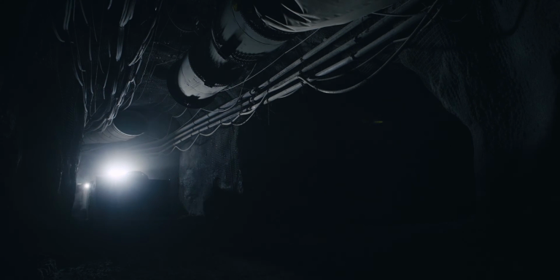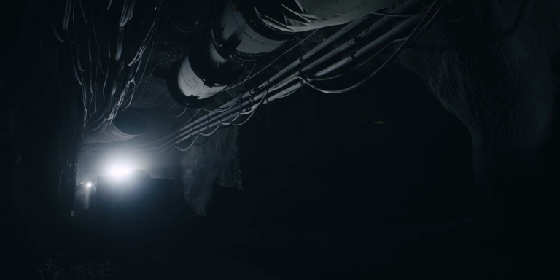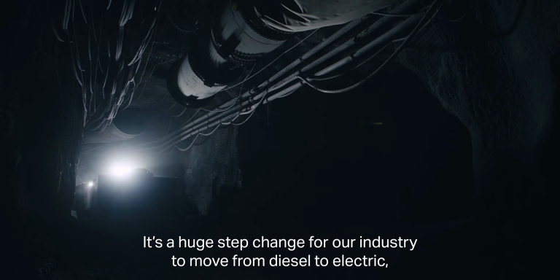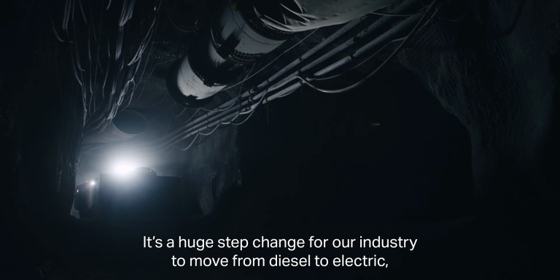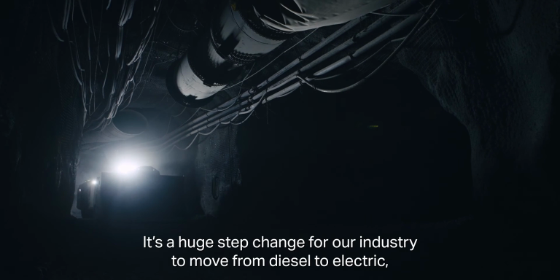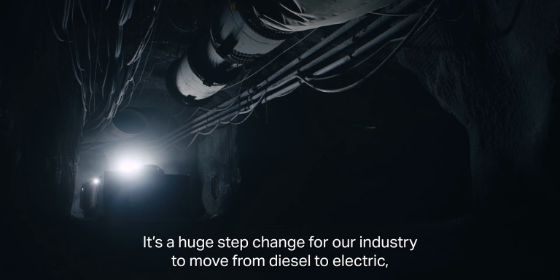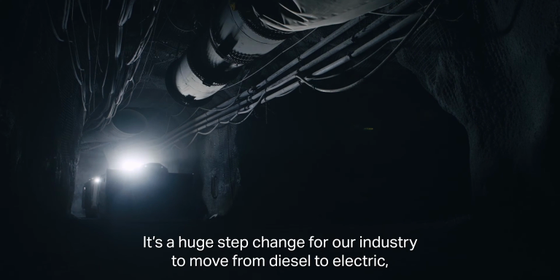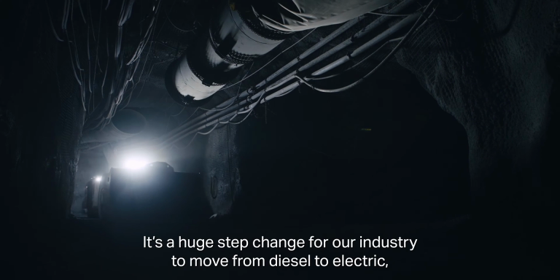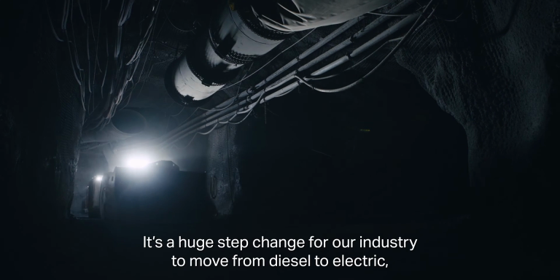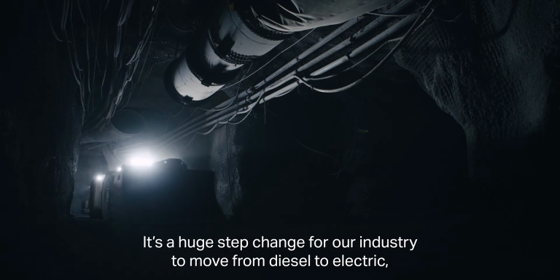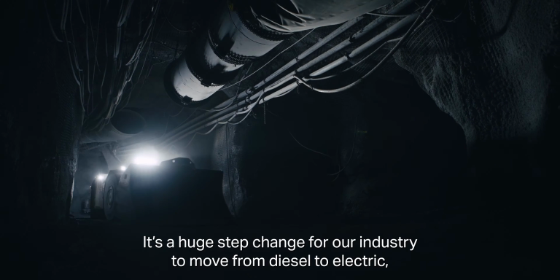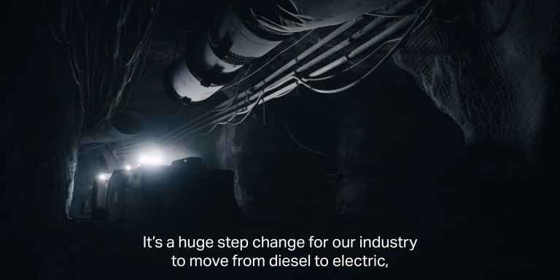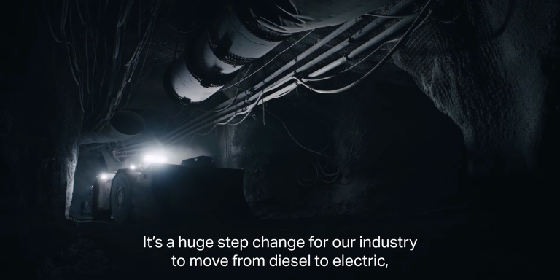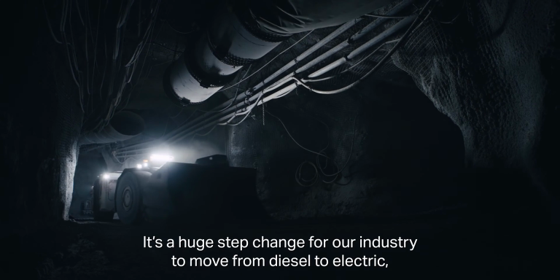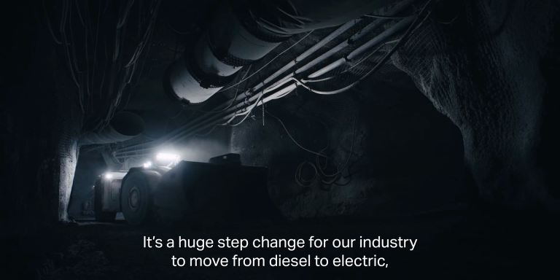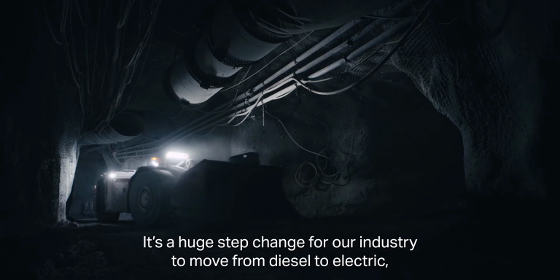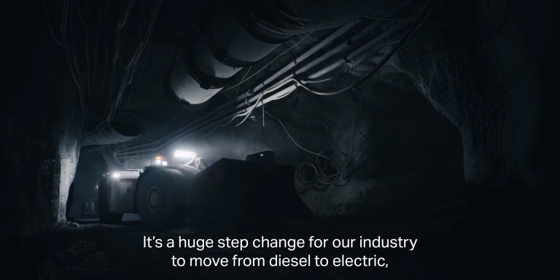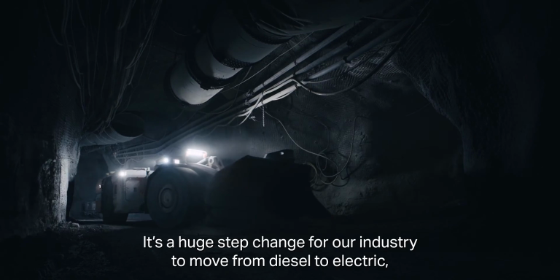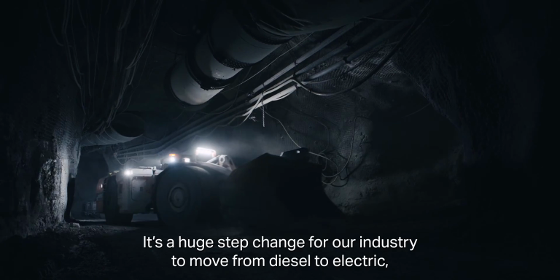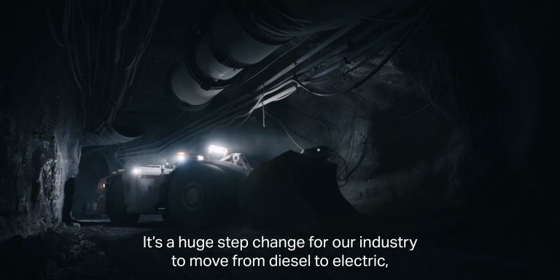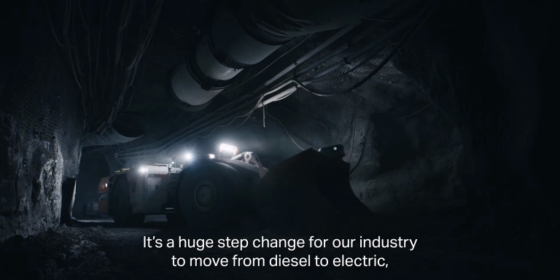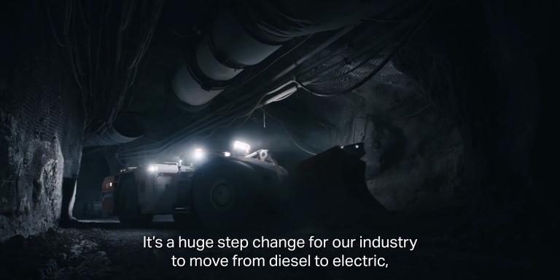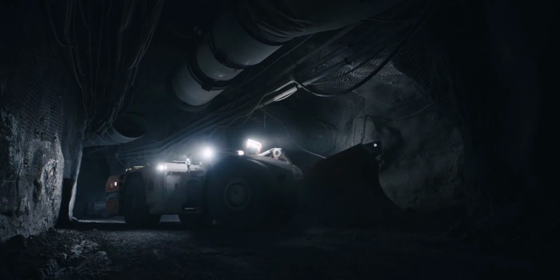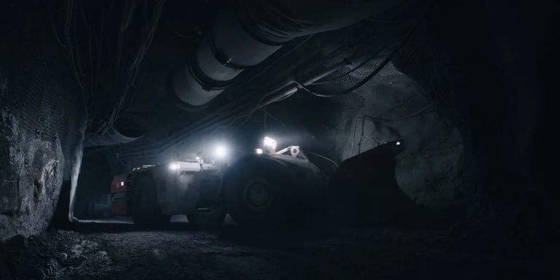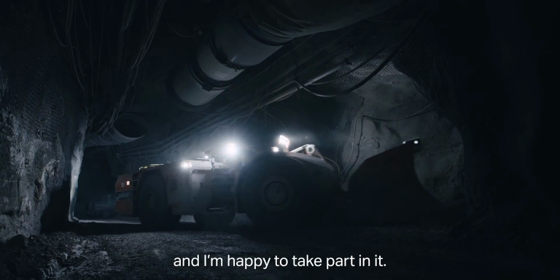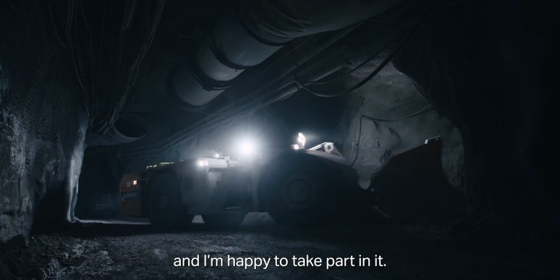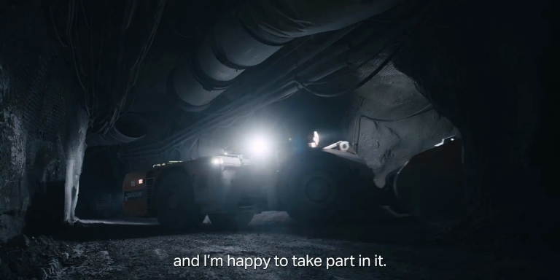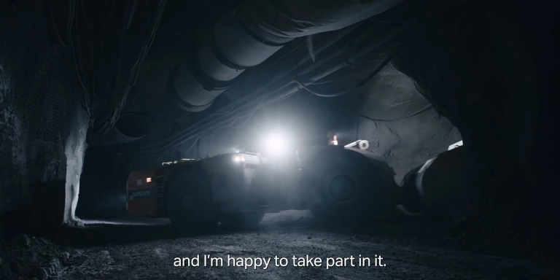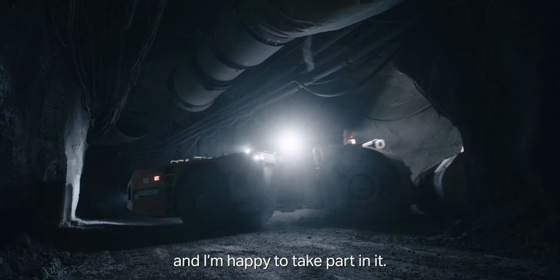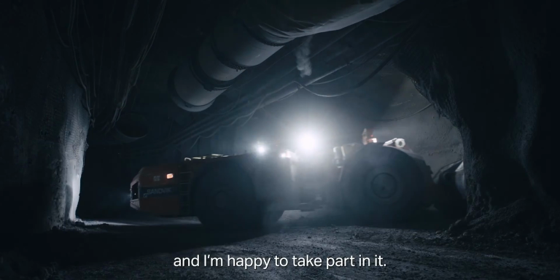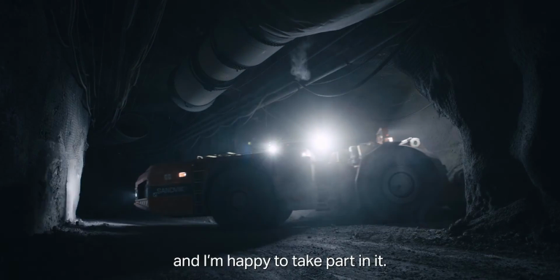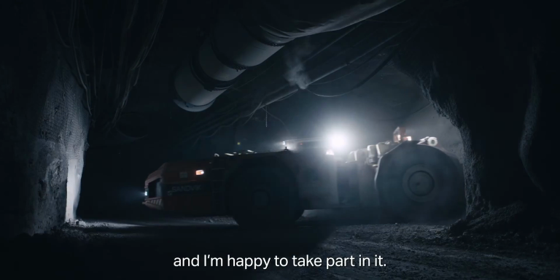It's a huge step change for our industry to move from diesel to electric. I'm happy to take part in it.